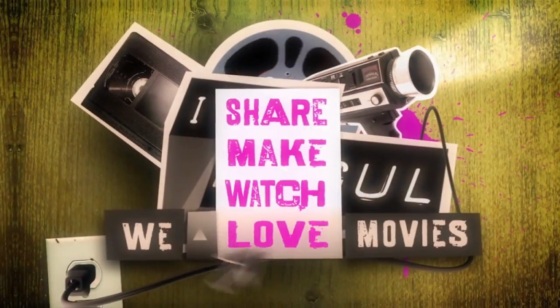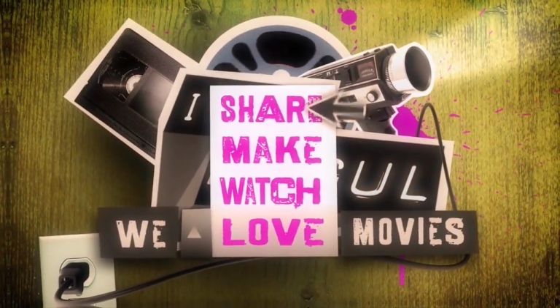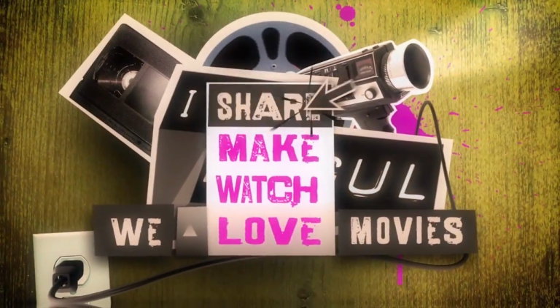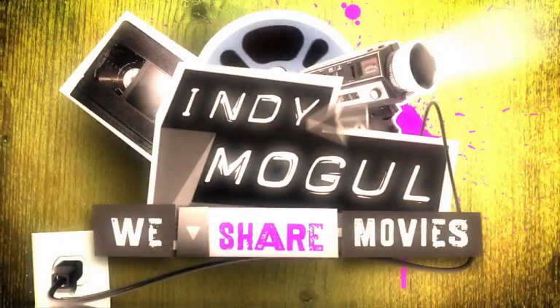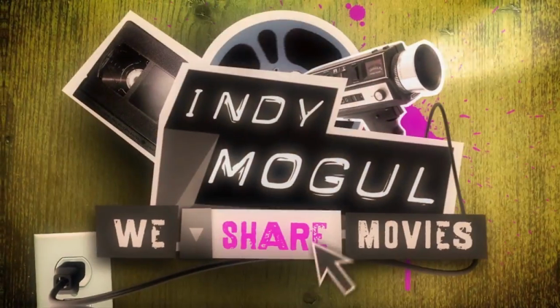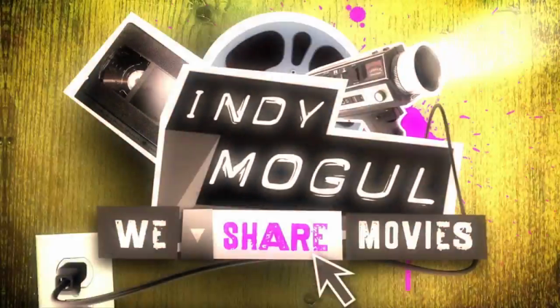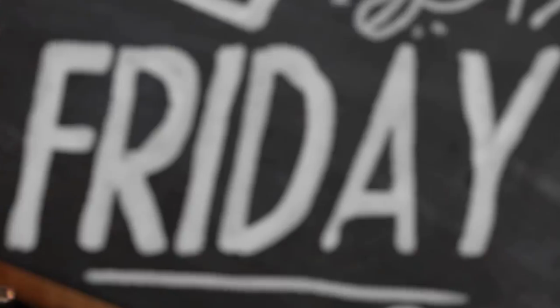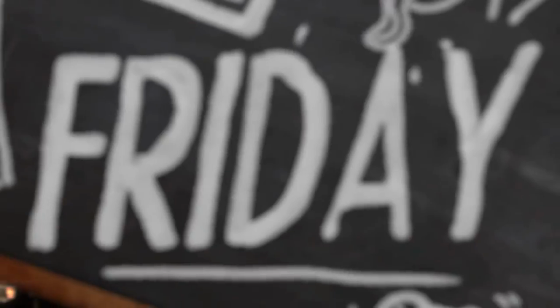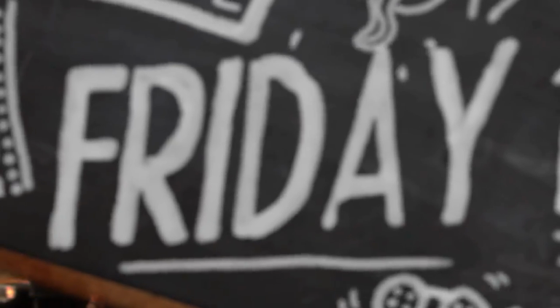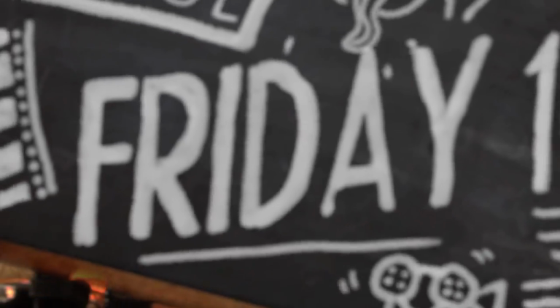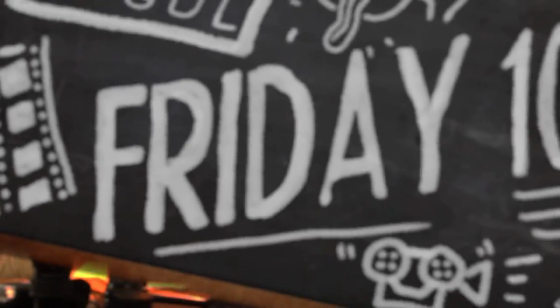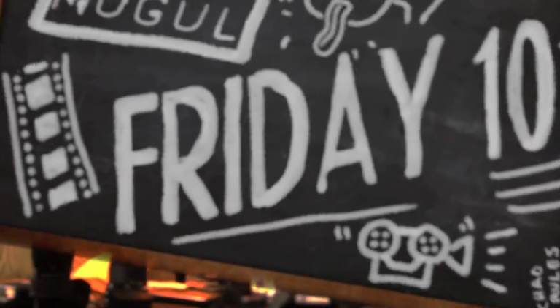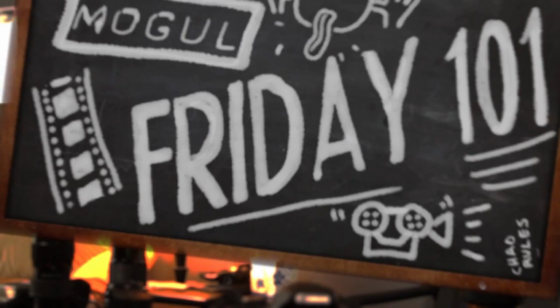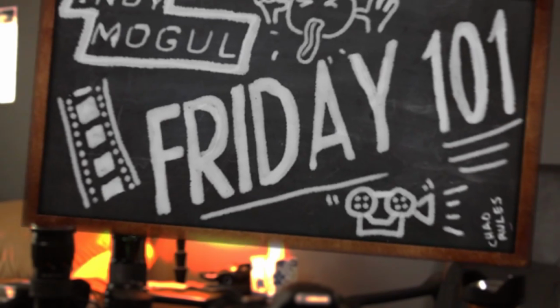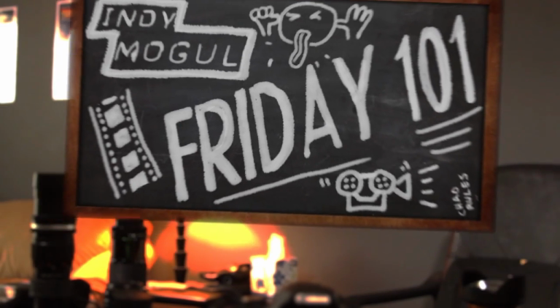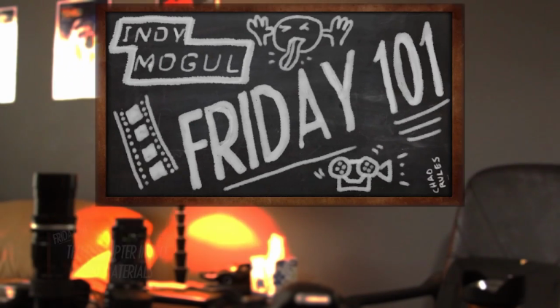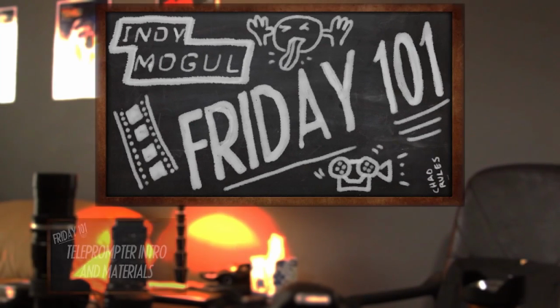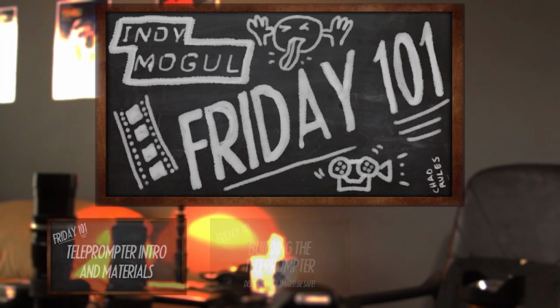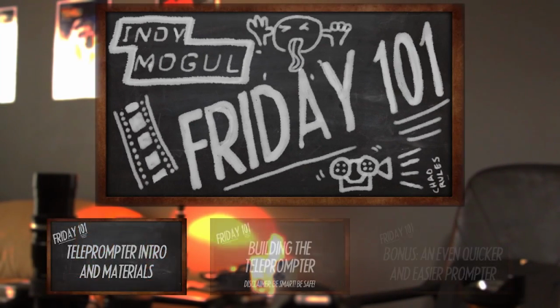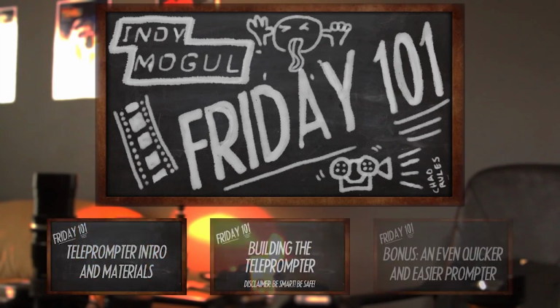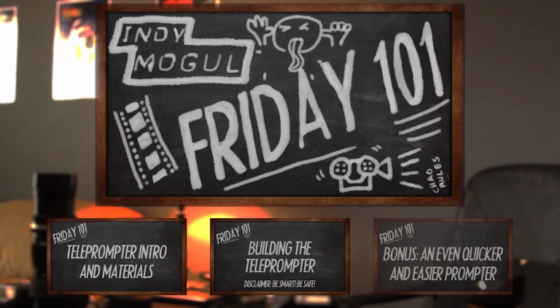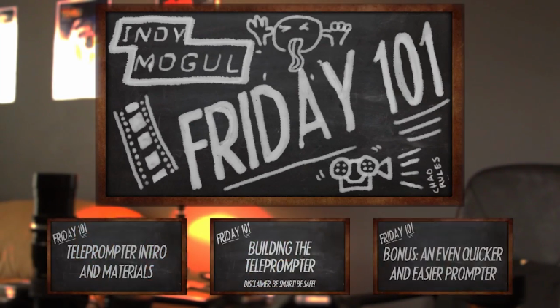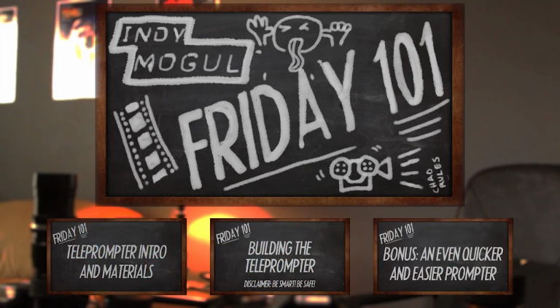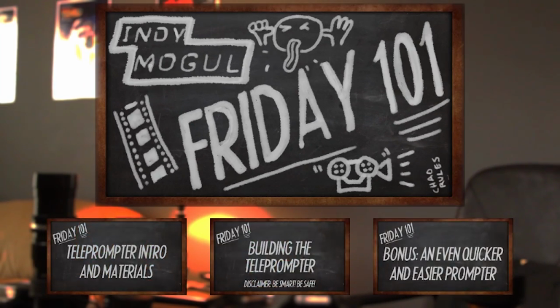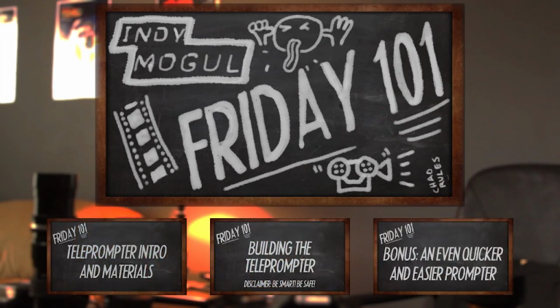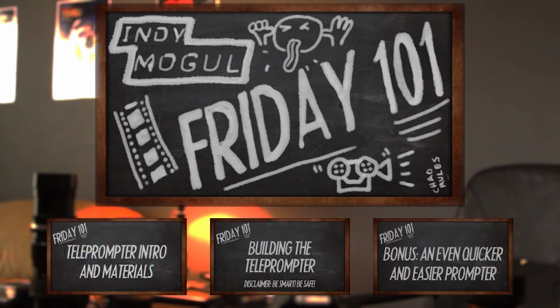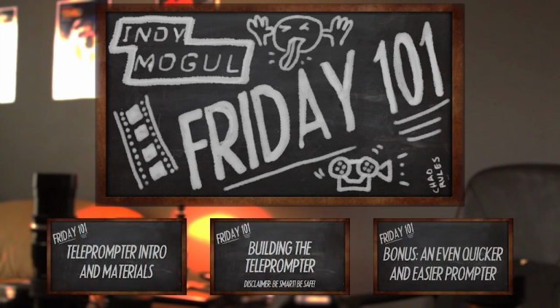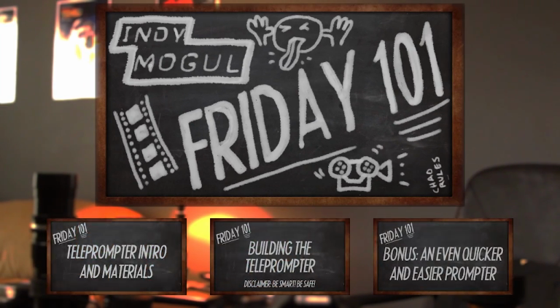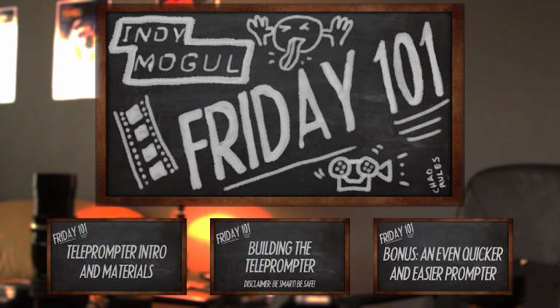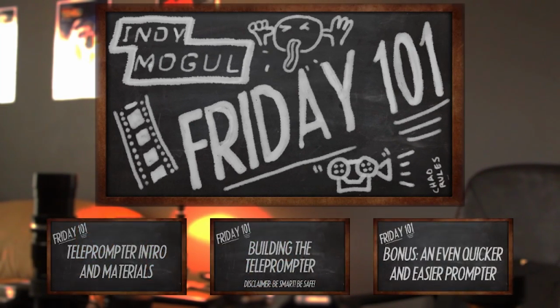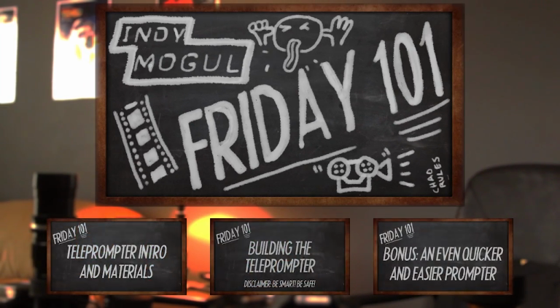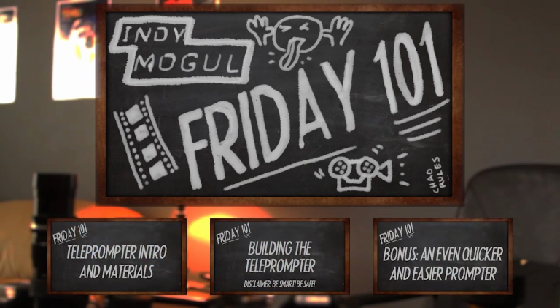Indie Mogul! Friday 101 is about to begin. If you're looking for a particular segment, click one of the topics listed below.